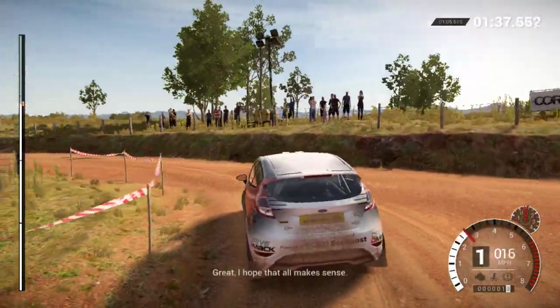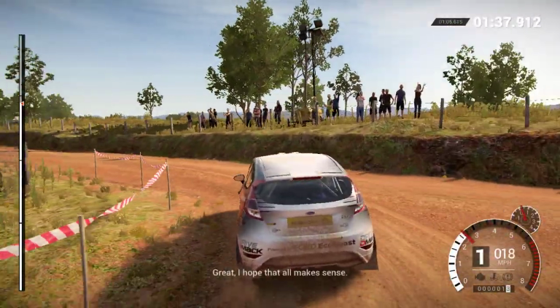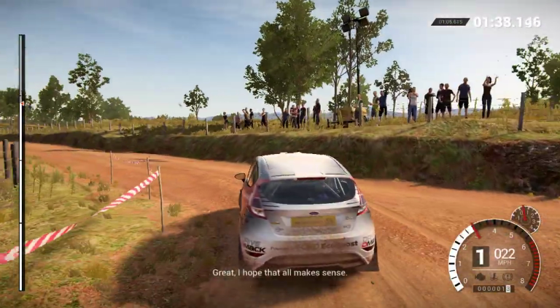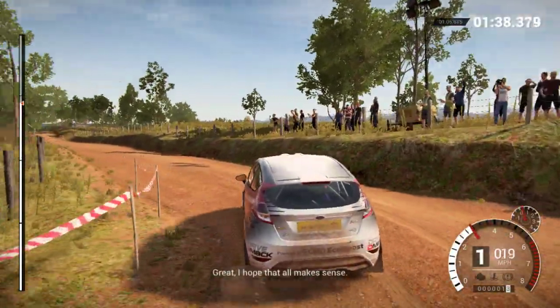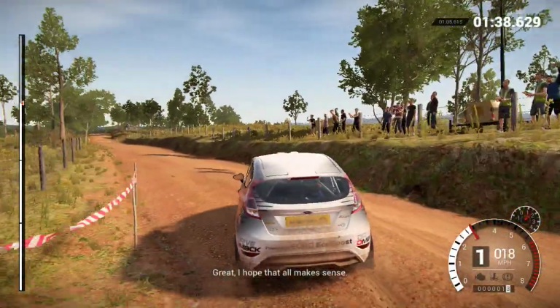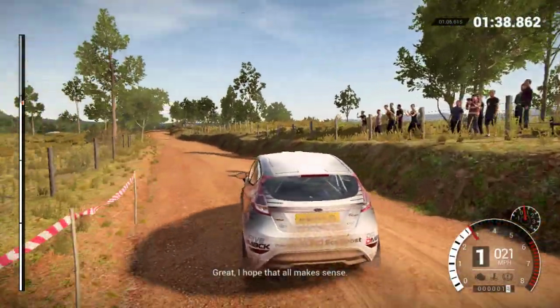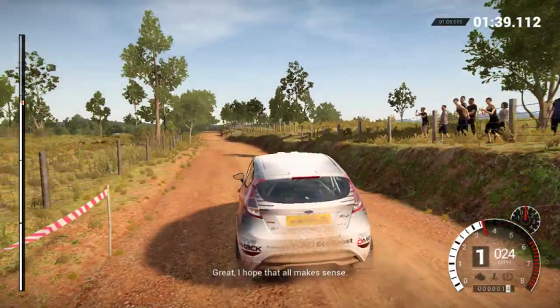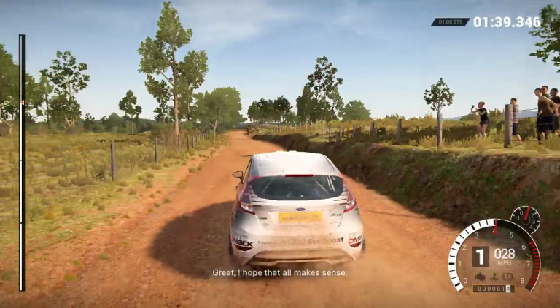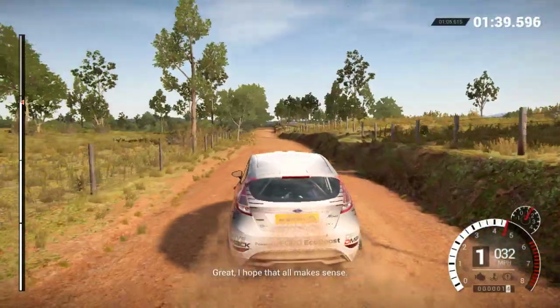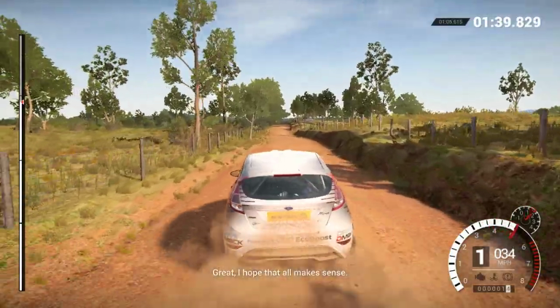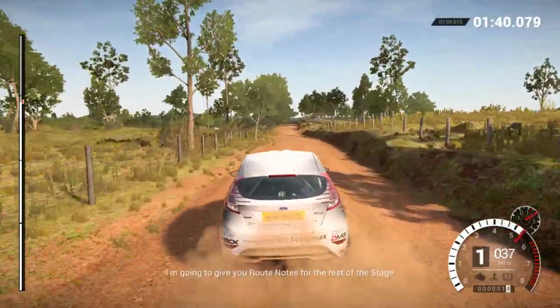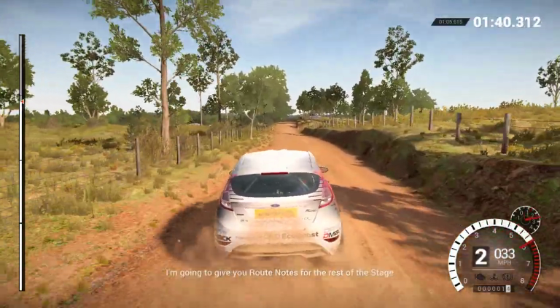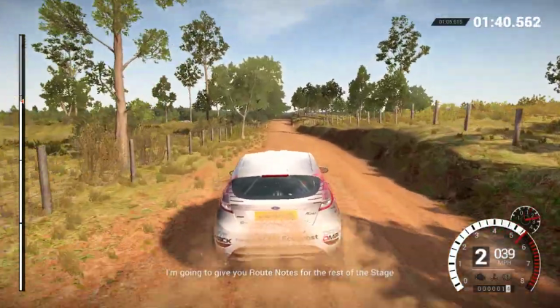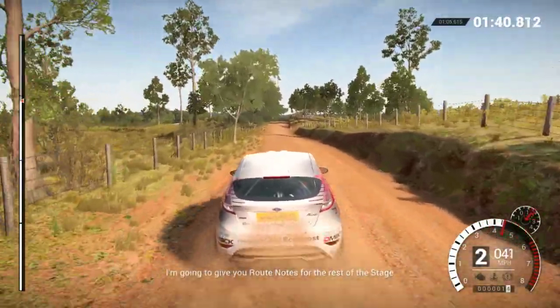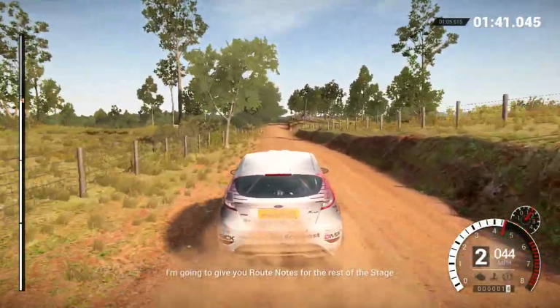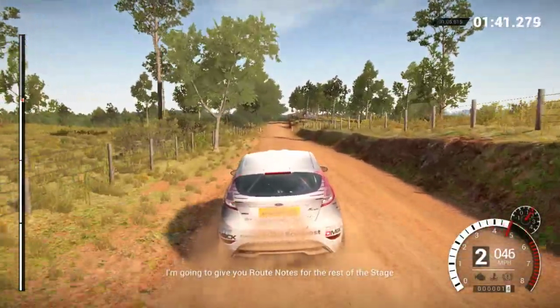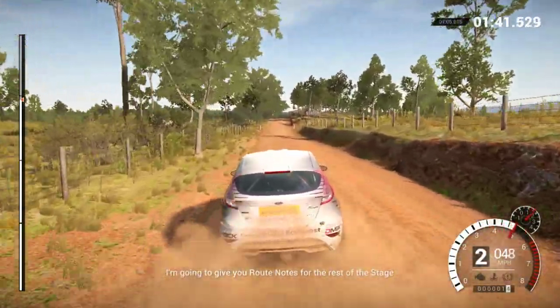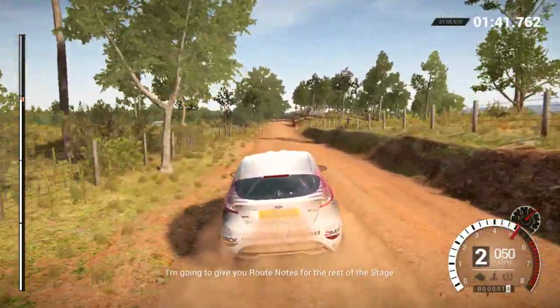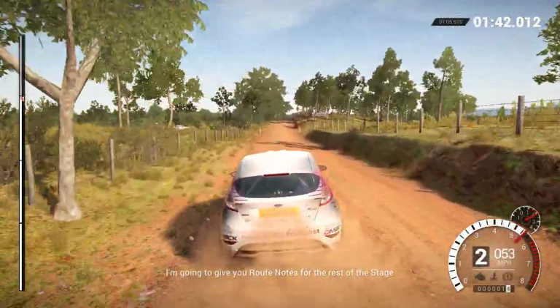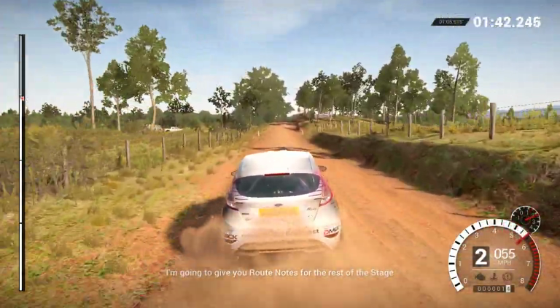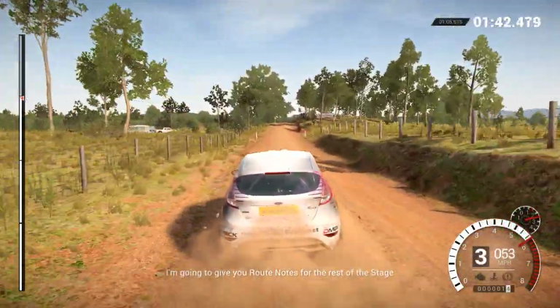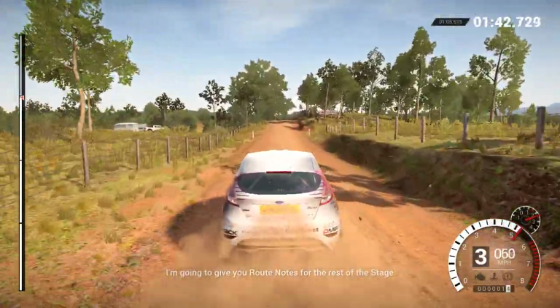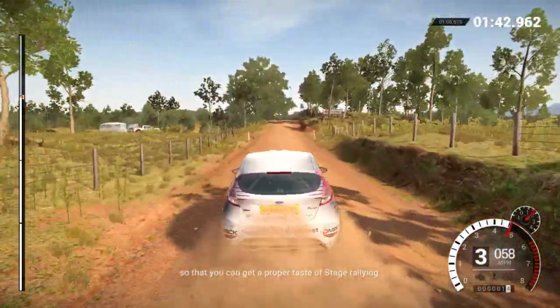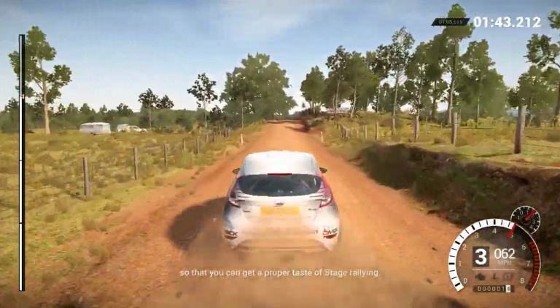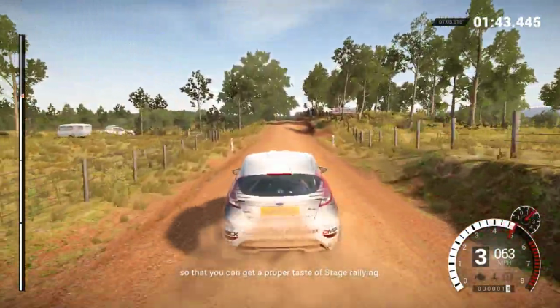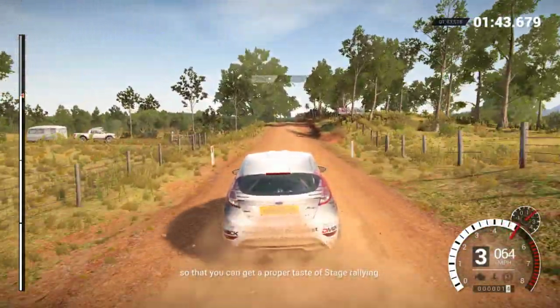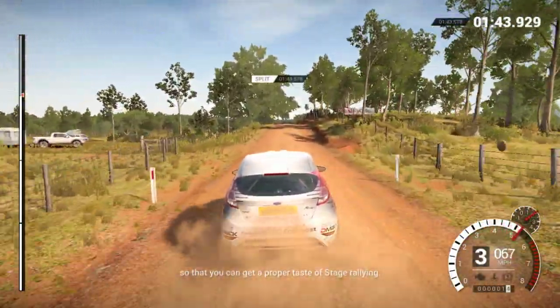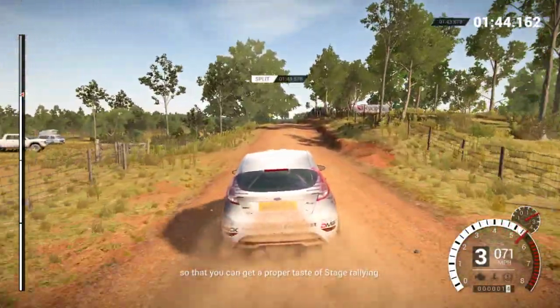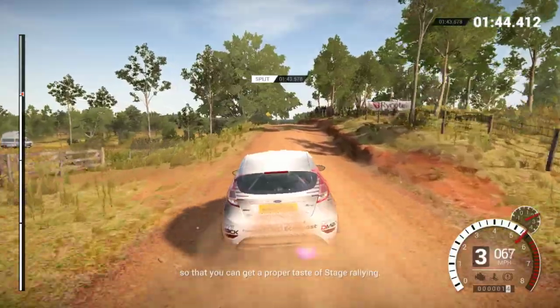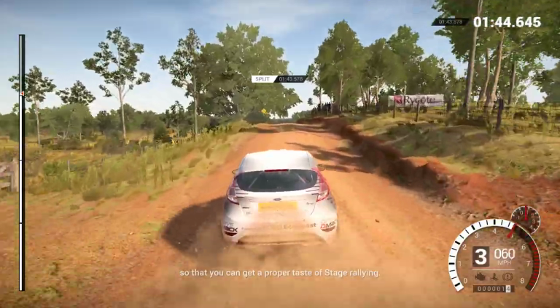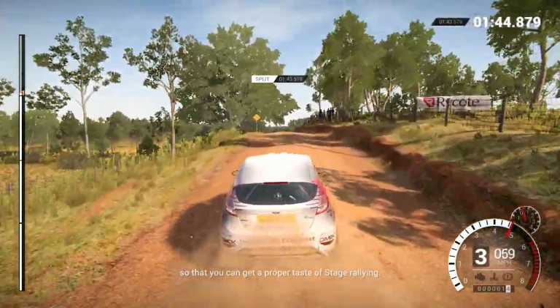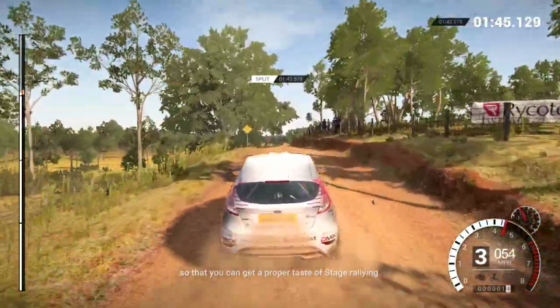Great! I hope that all makes sense. I'm going to give you route notes for the rest of the stage so that you can get a proper taste of stage rallying.